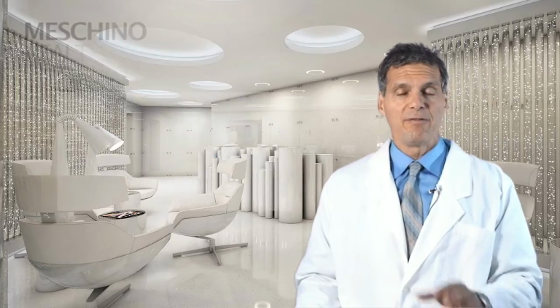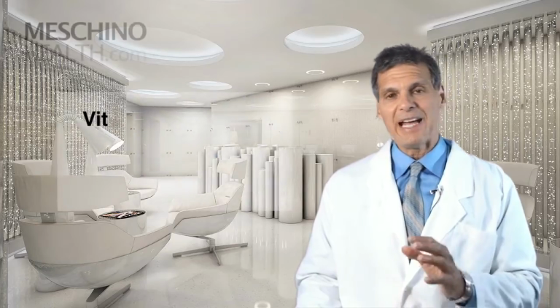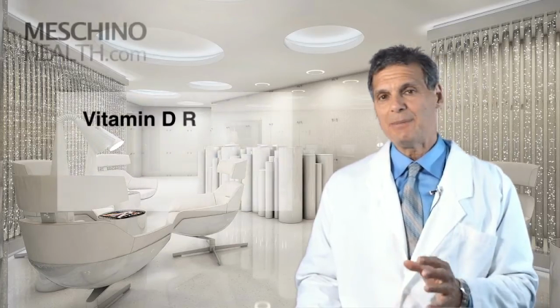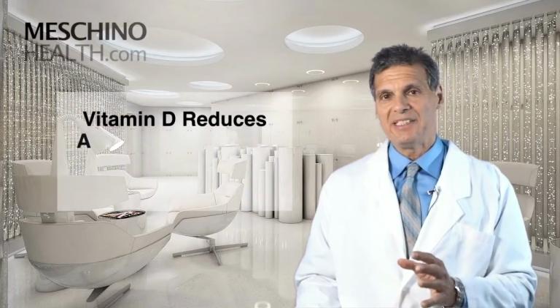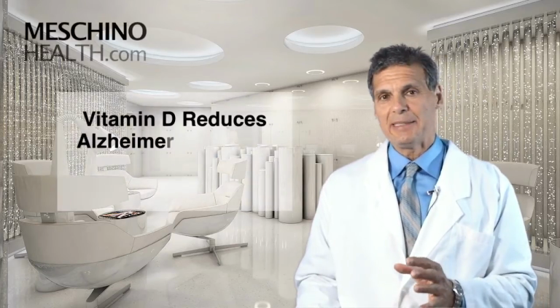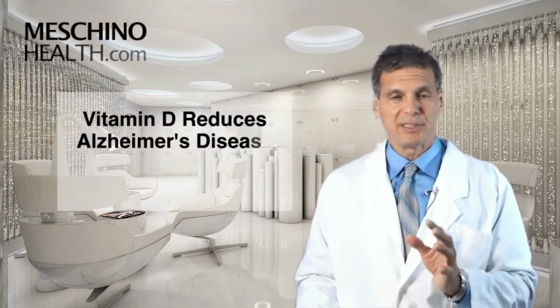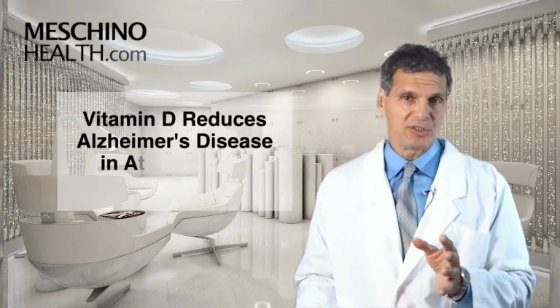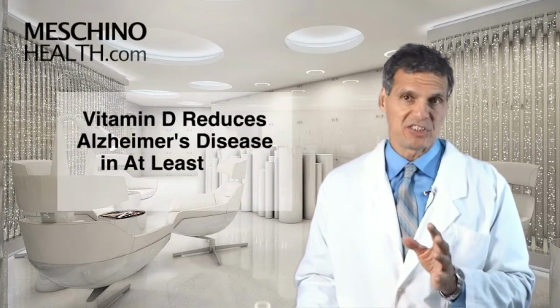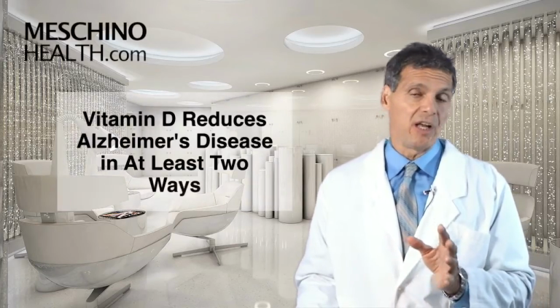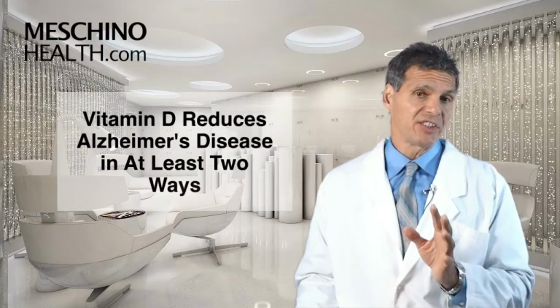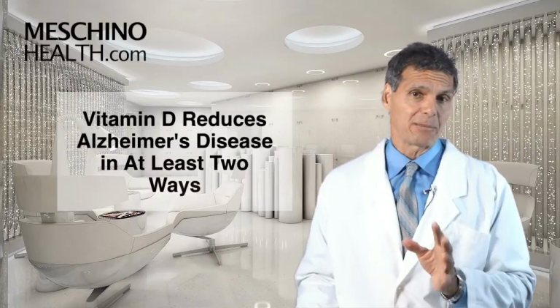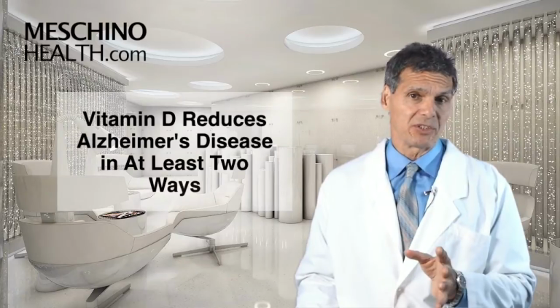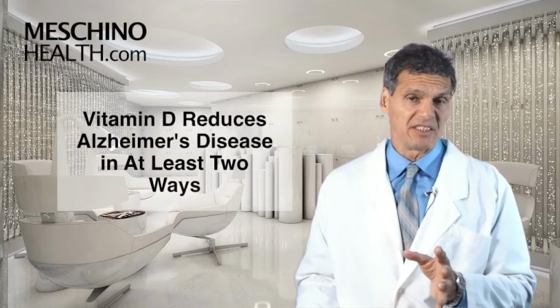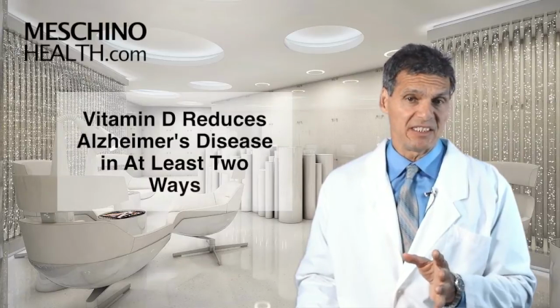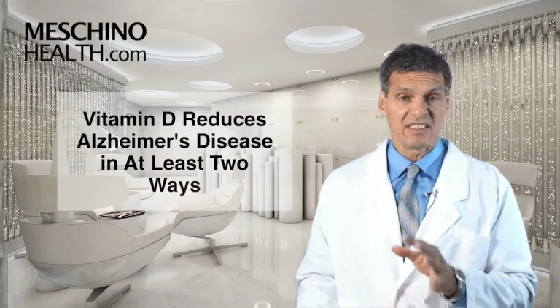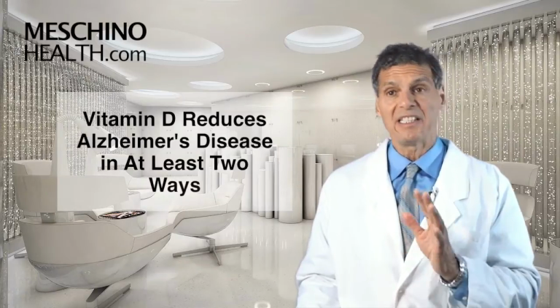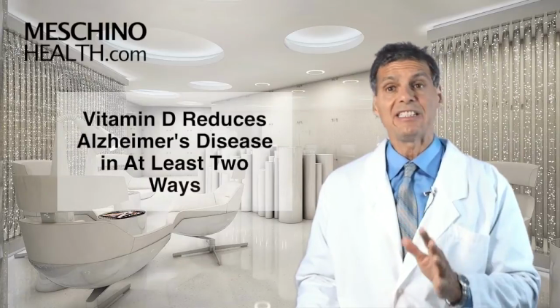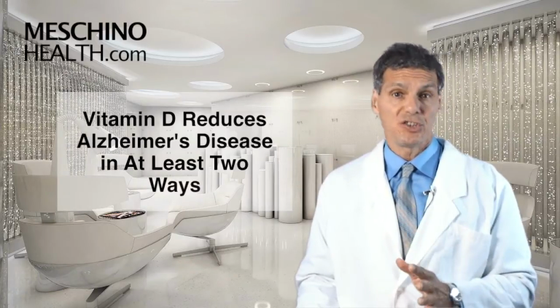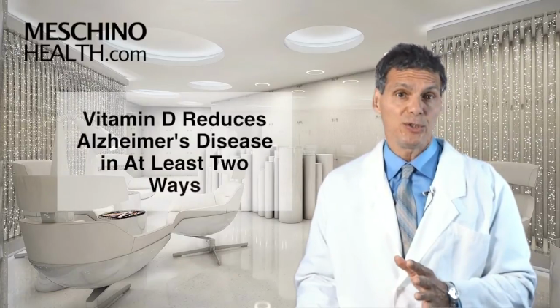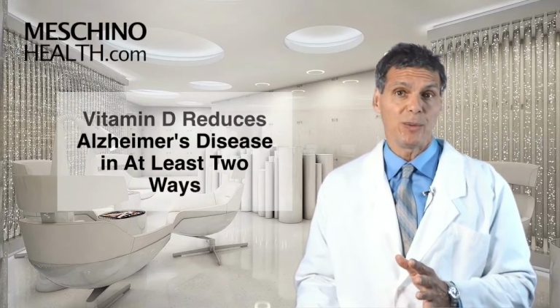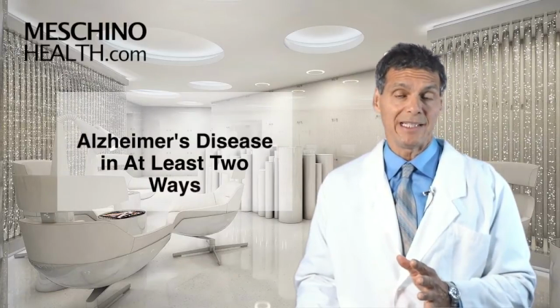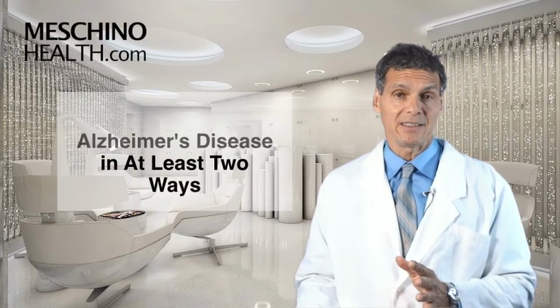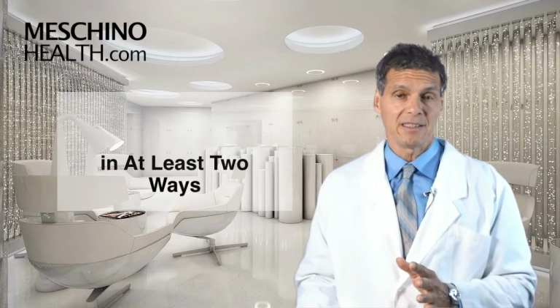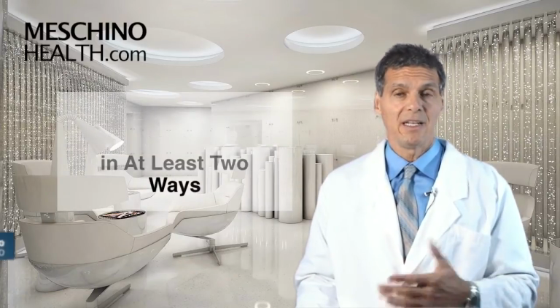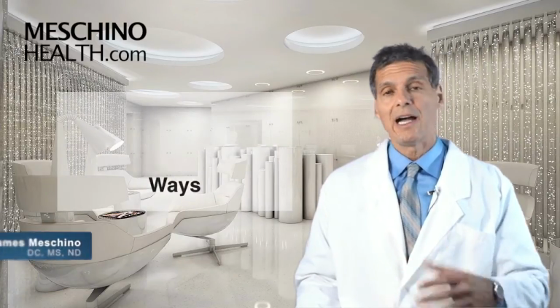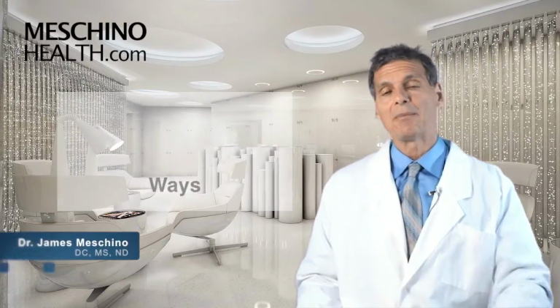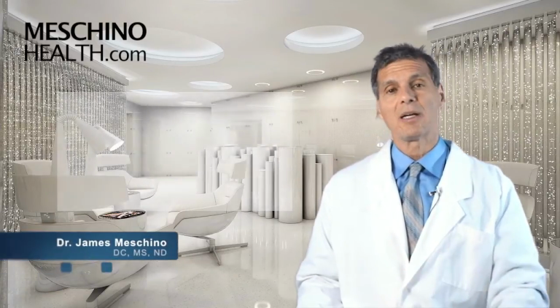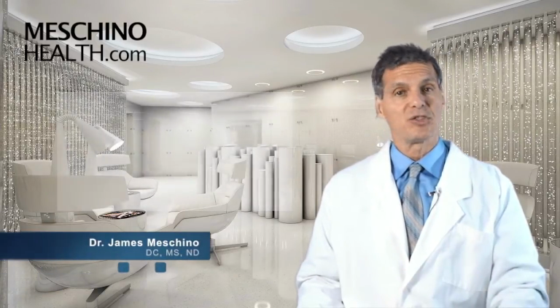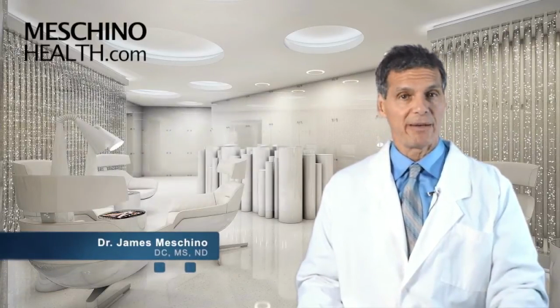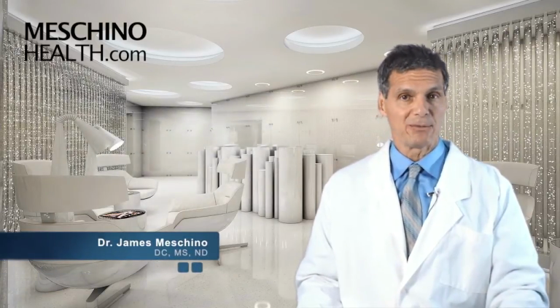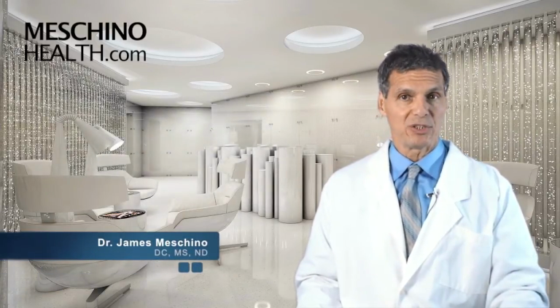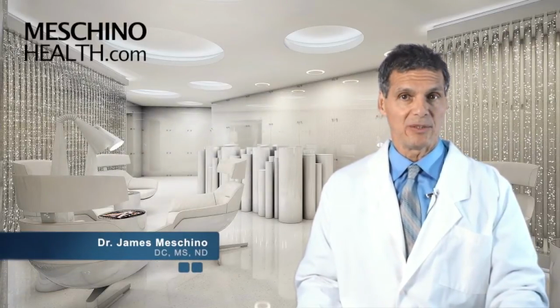Vitamin D reduces Alzheimer's disease in at least two ways. Hi, I'm Dr. James Machino.